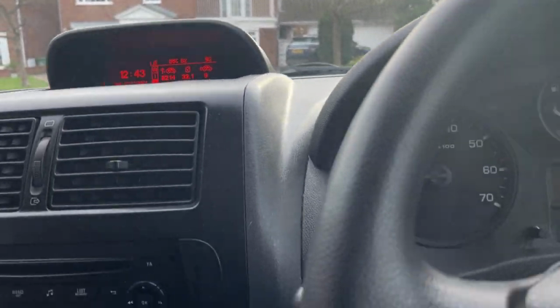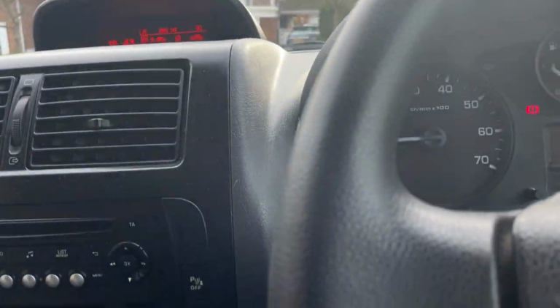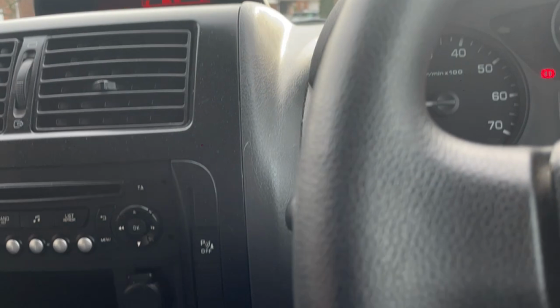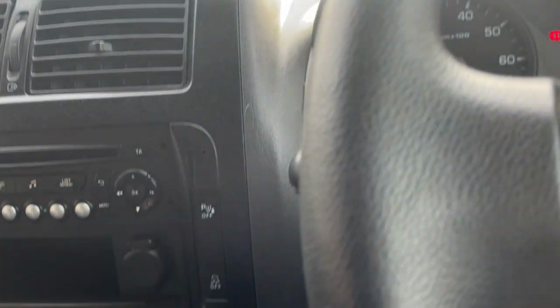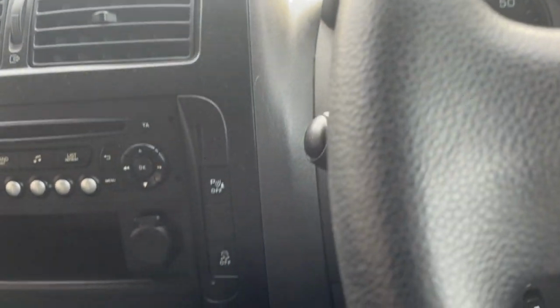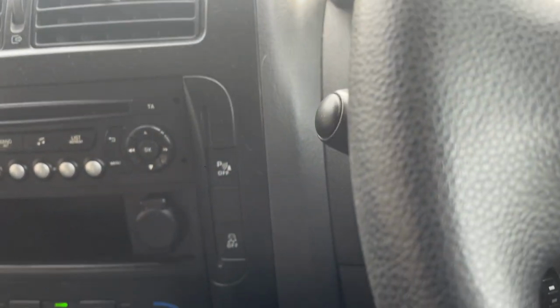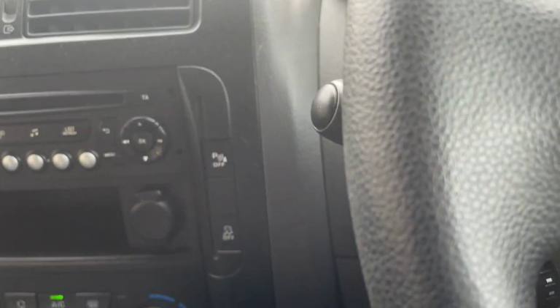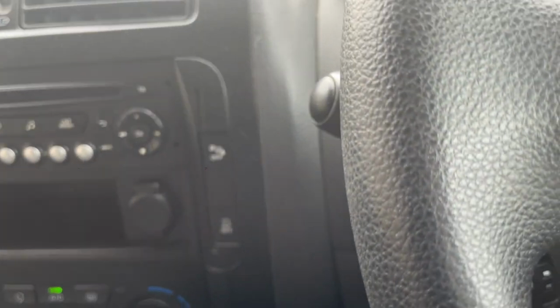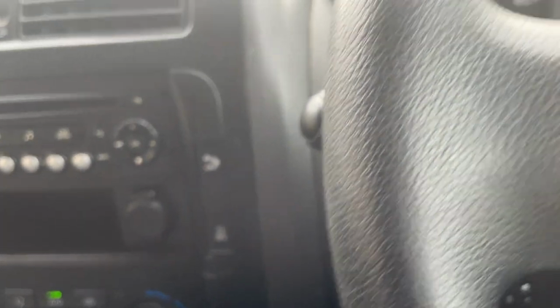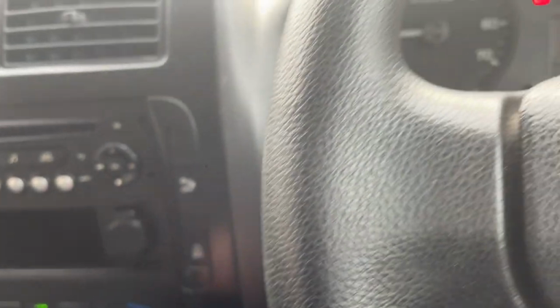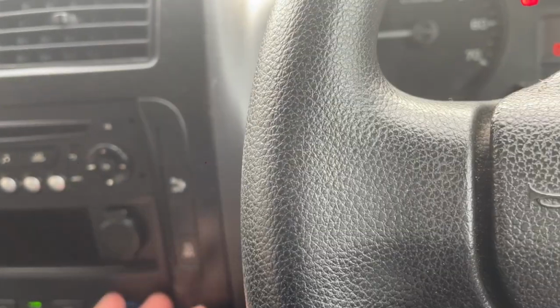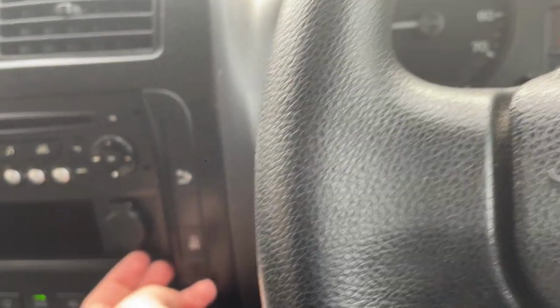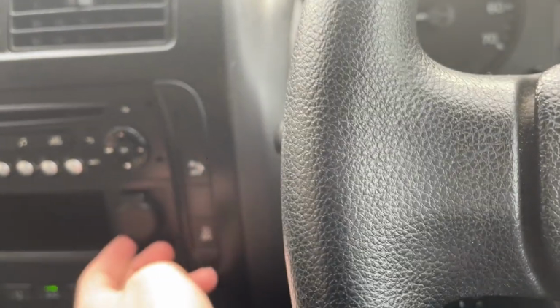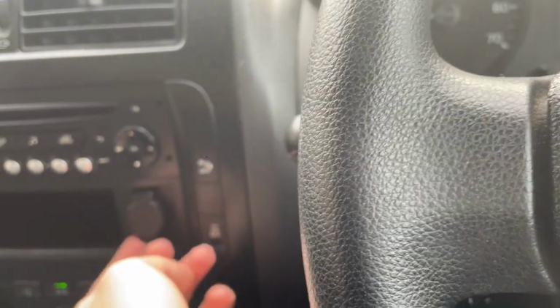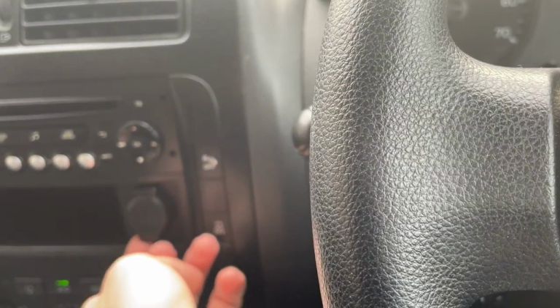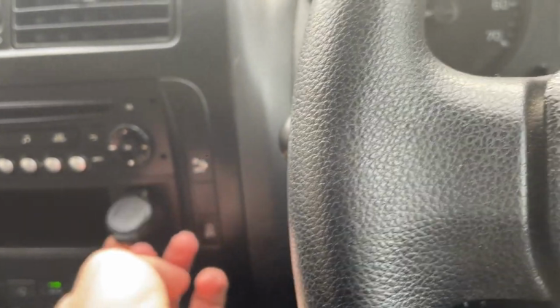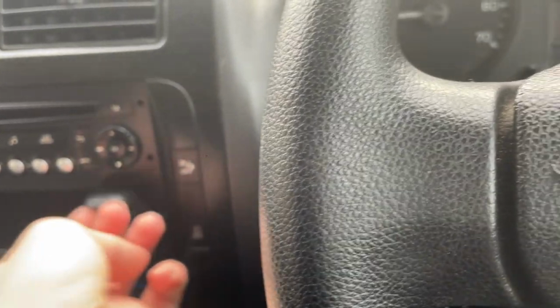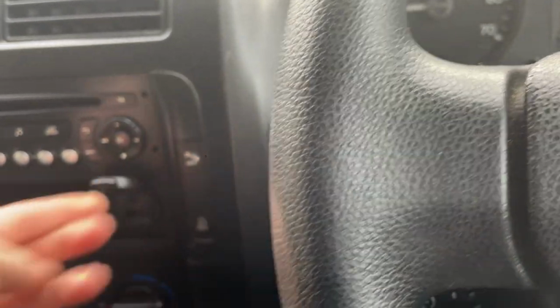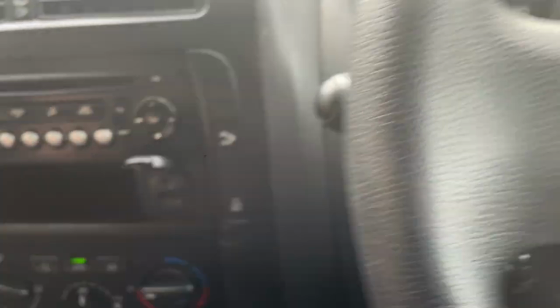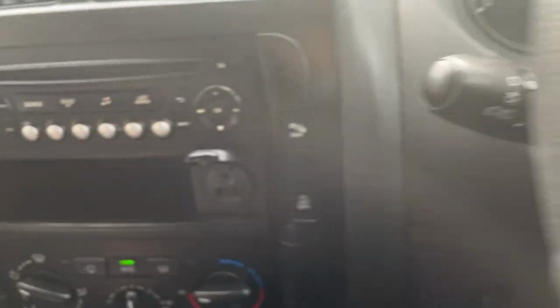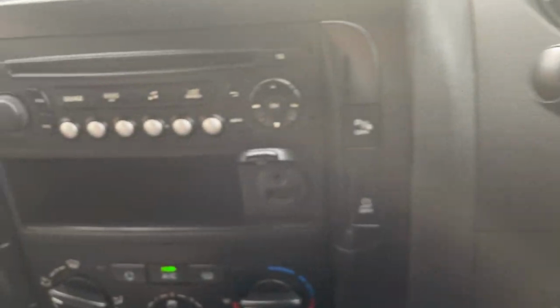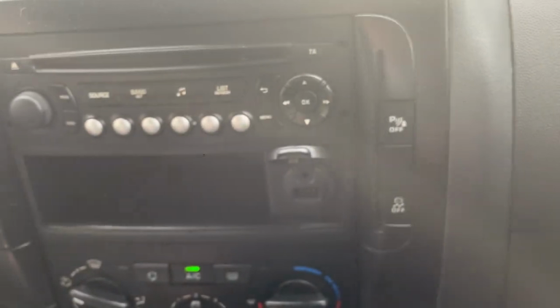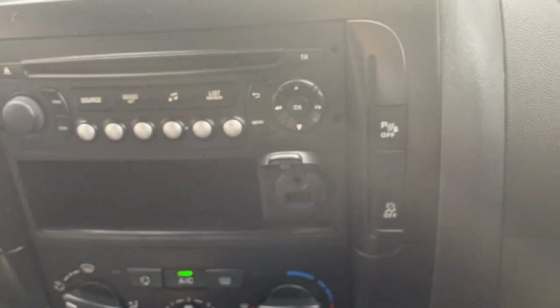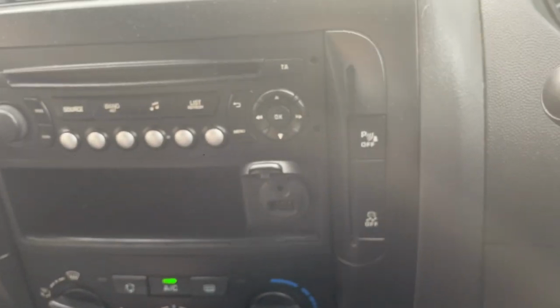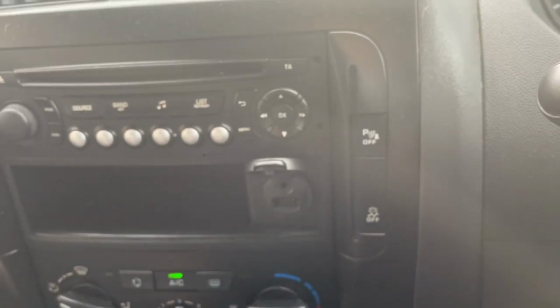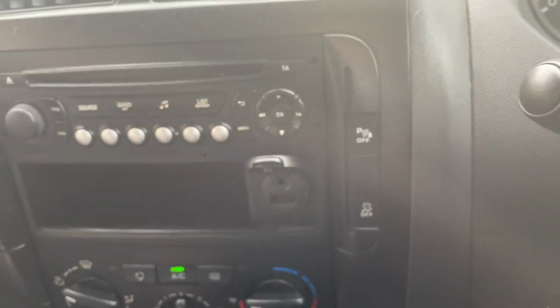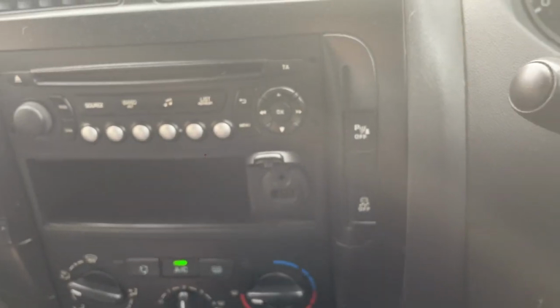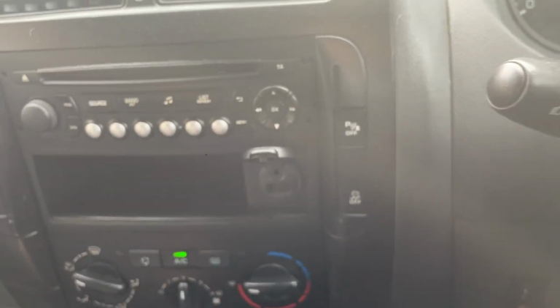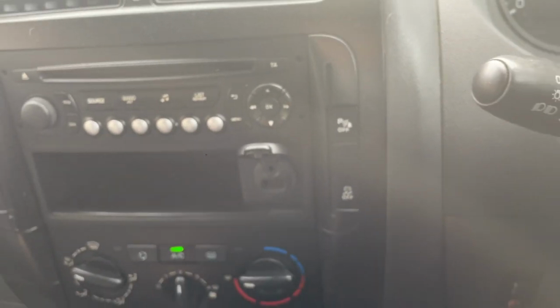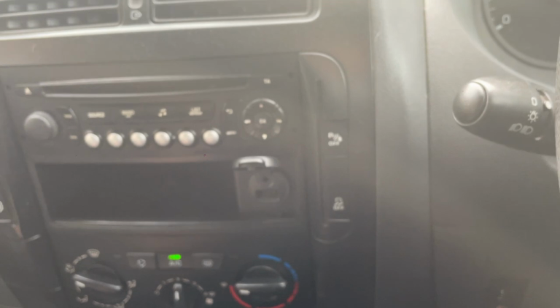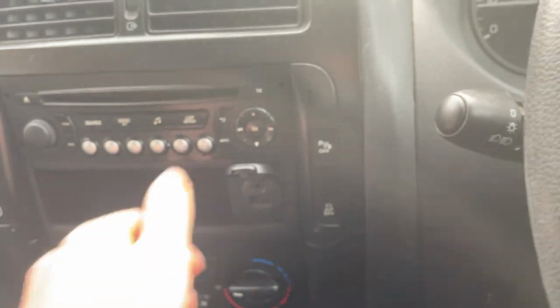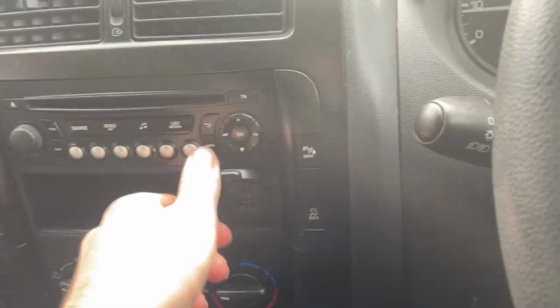You've got your parking sensors on/off switch there, and there's also an AUX and a USB port as well.